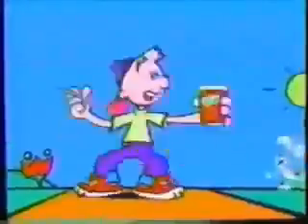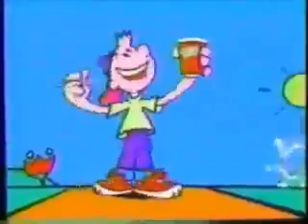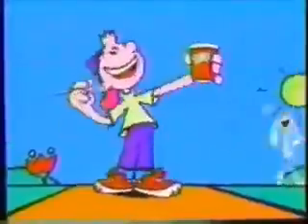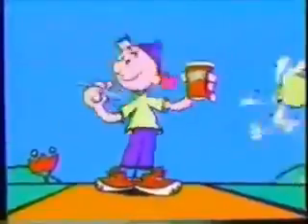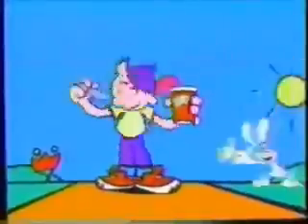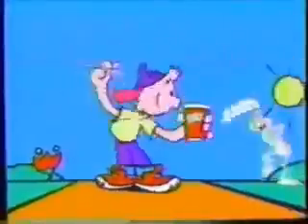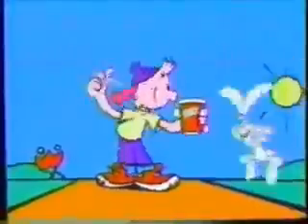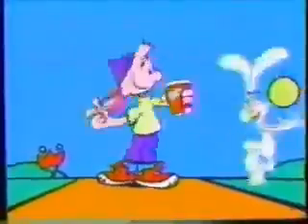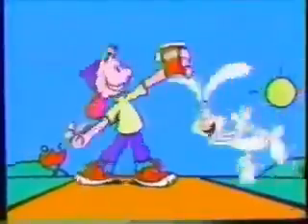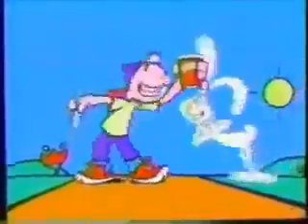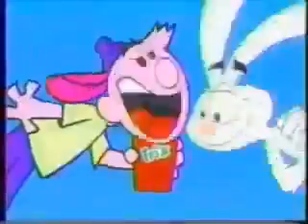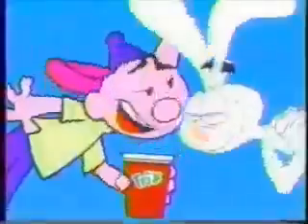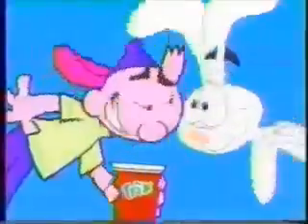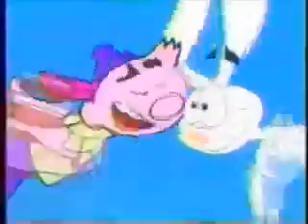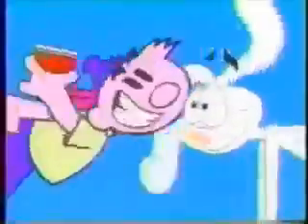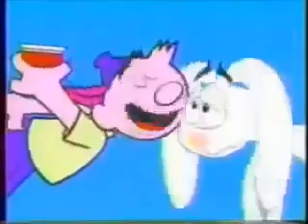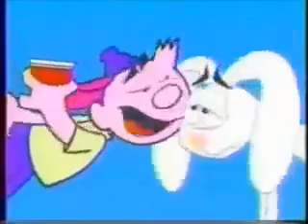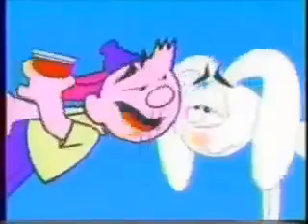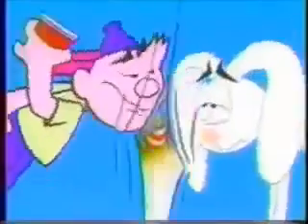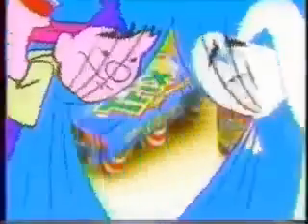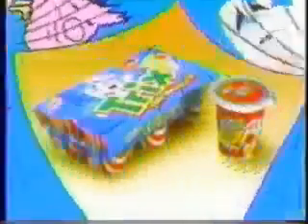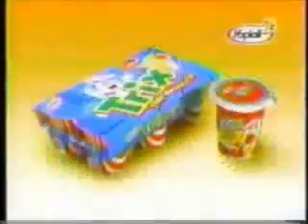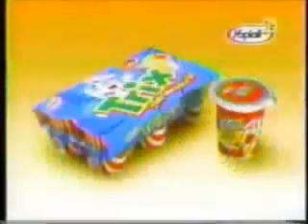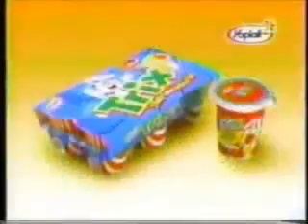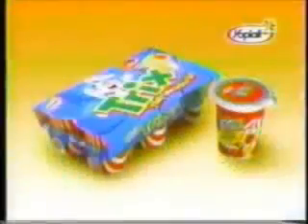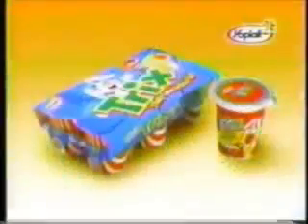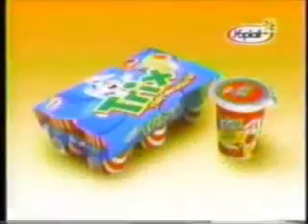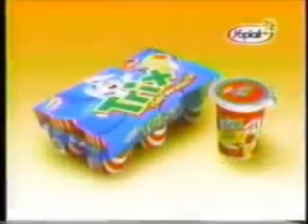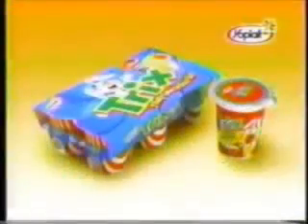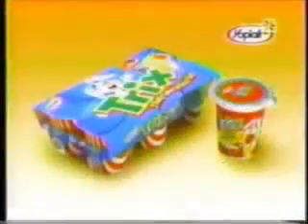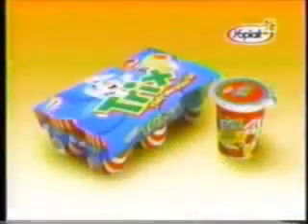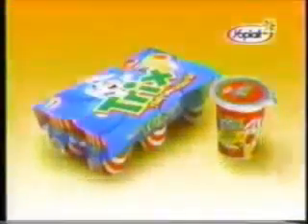Cool! Hey, can I have a taste? Sorry, silly rabbit. Trix Yogurt from Yoplait — it's just for kids!